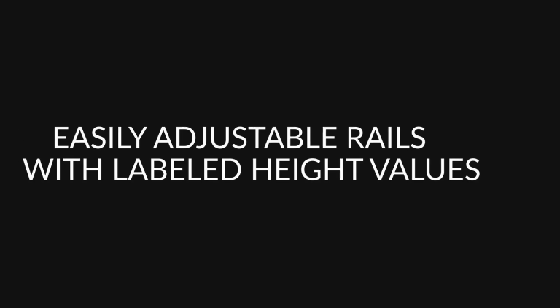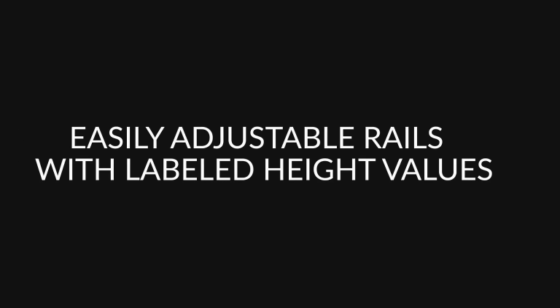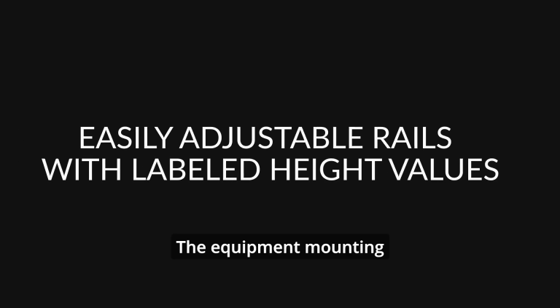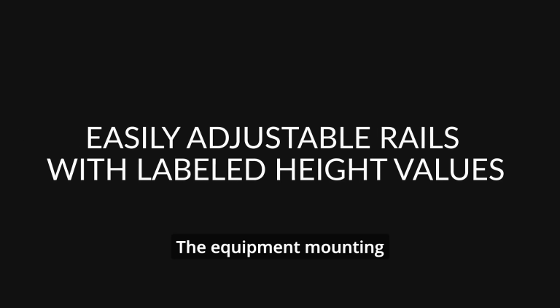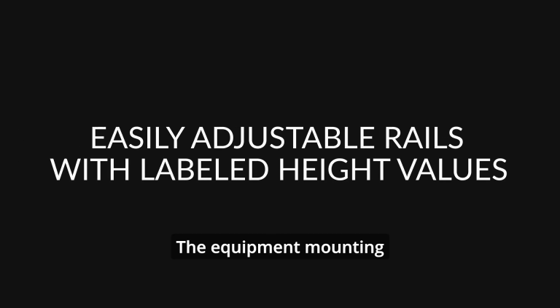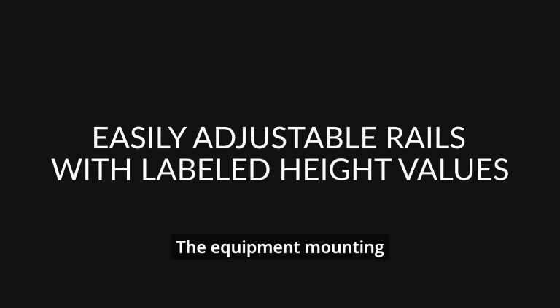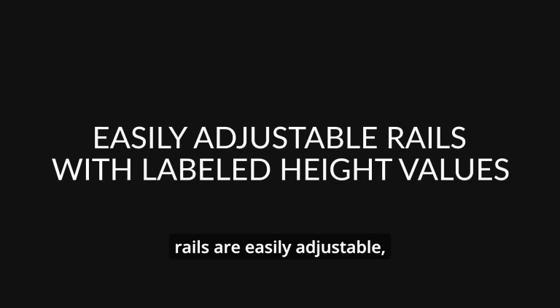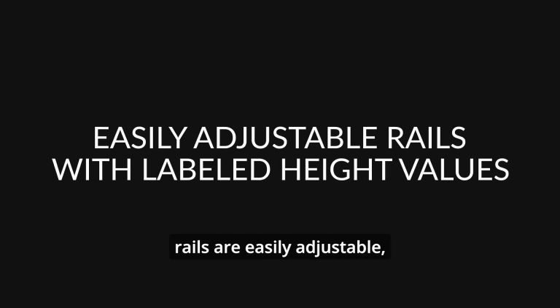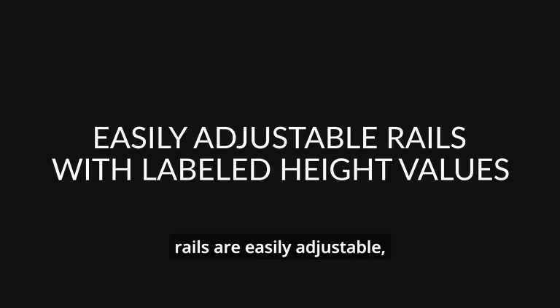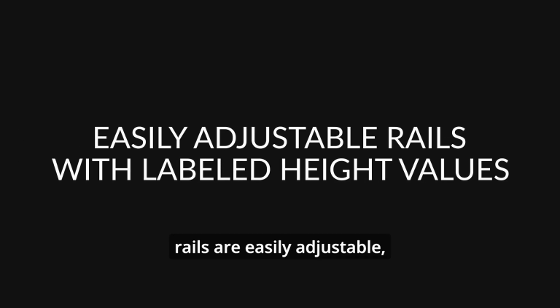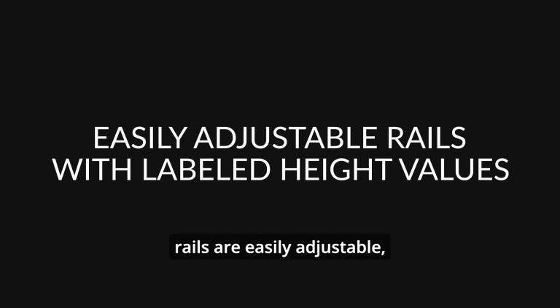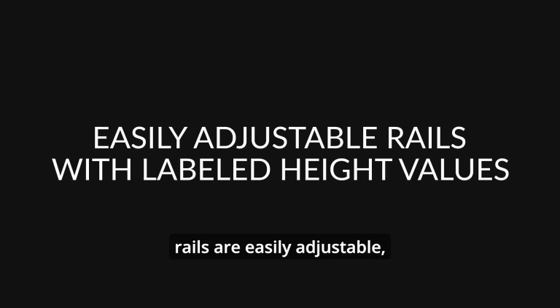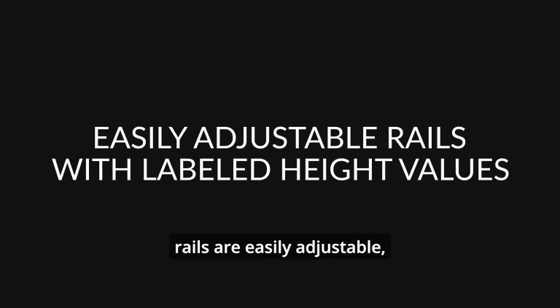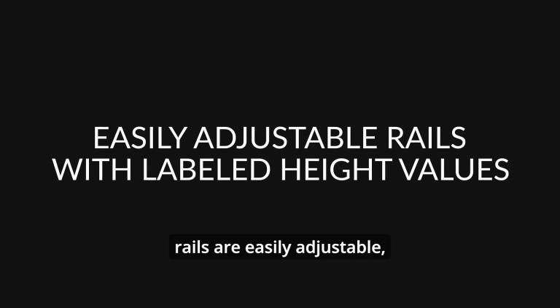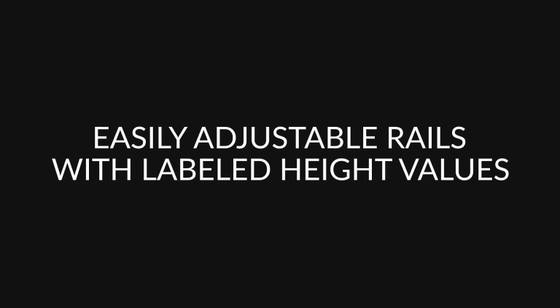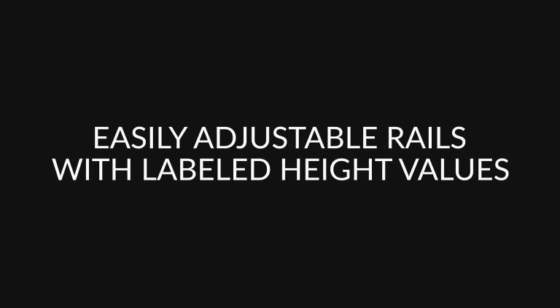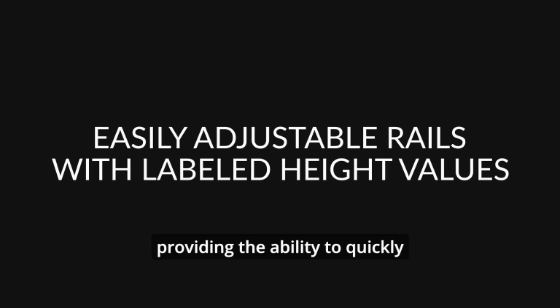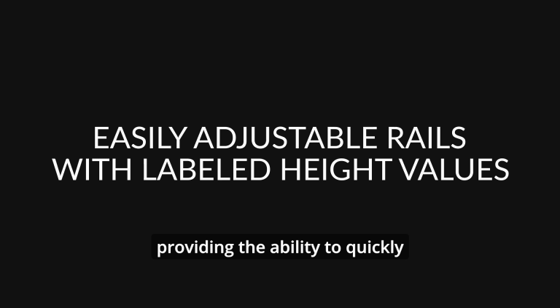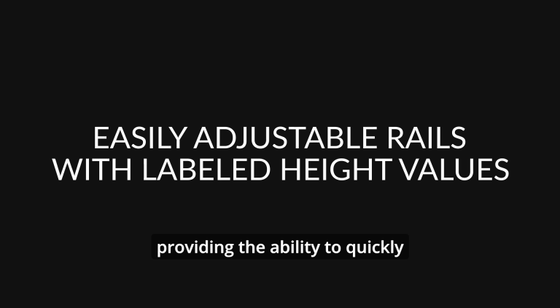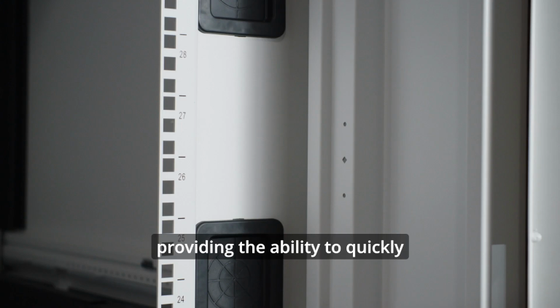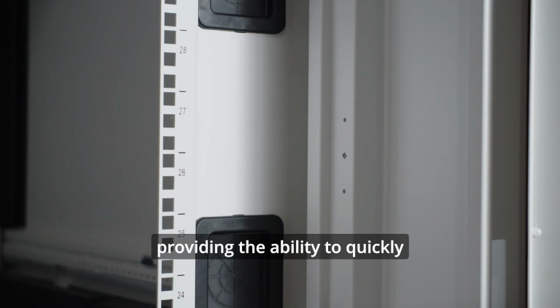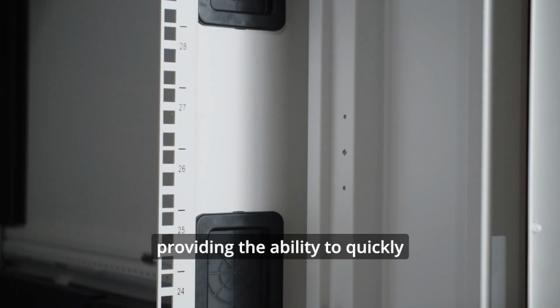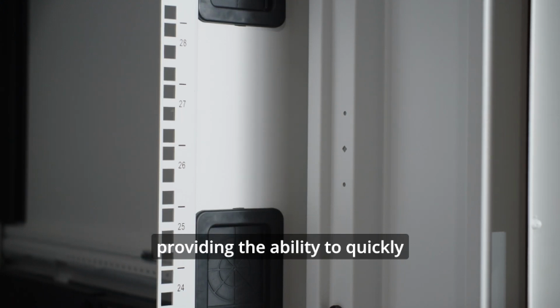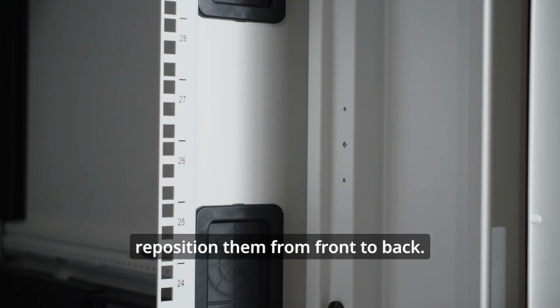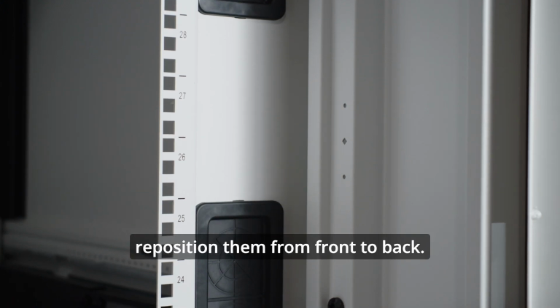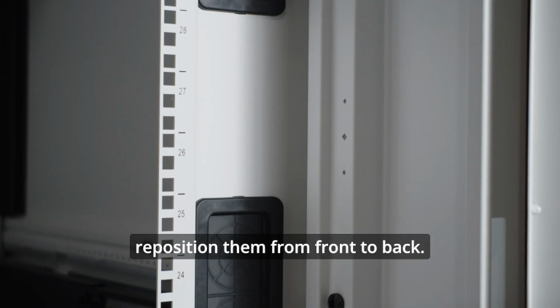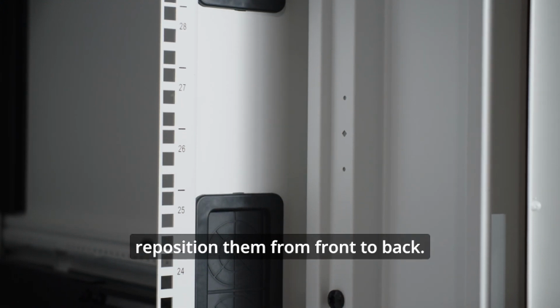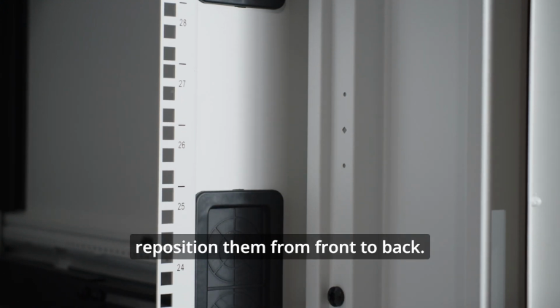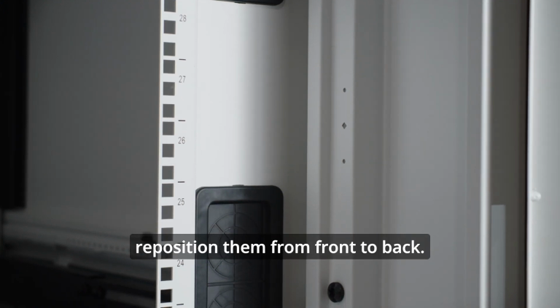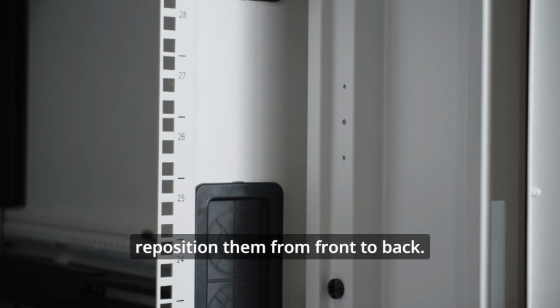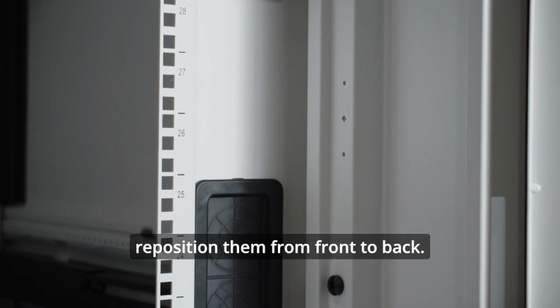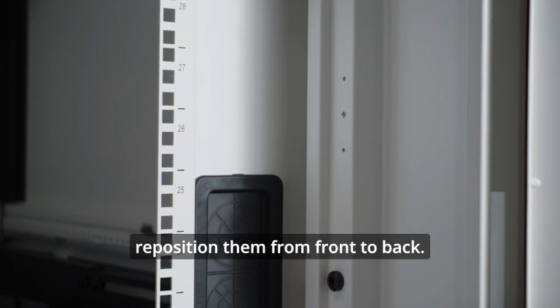The equipment mounting rails are easily adjustable, providing the ability to quickly reposition them from front to back.